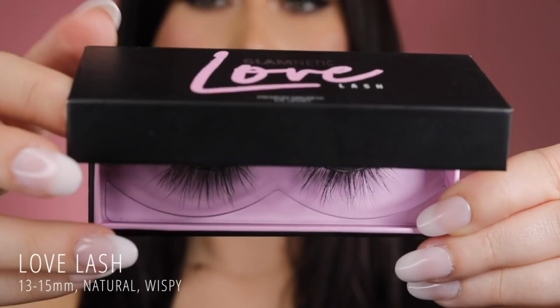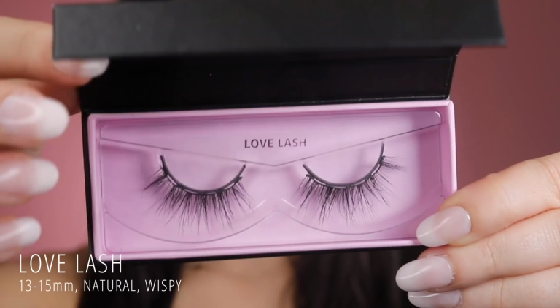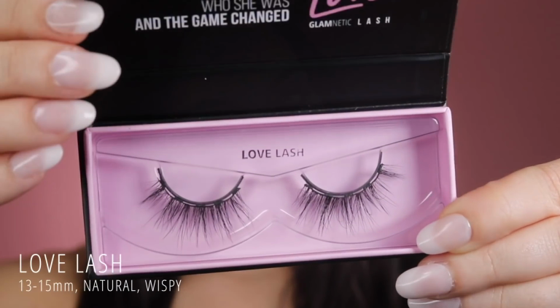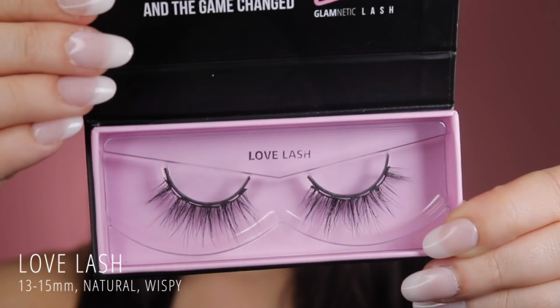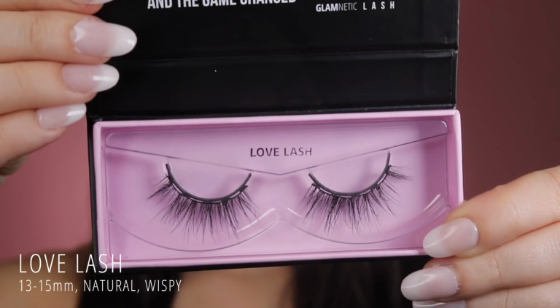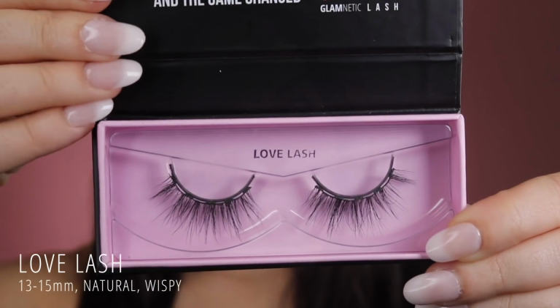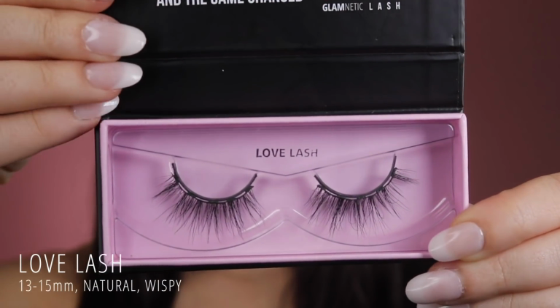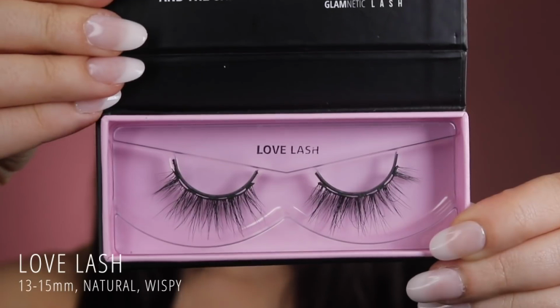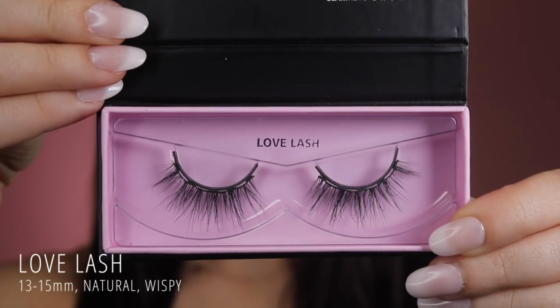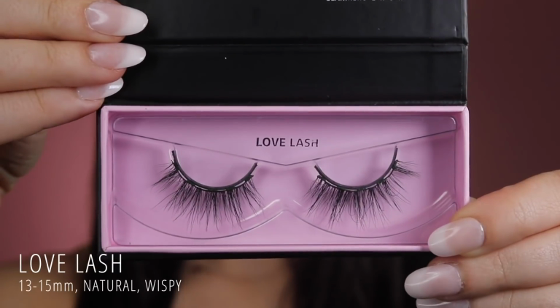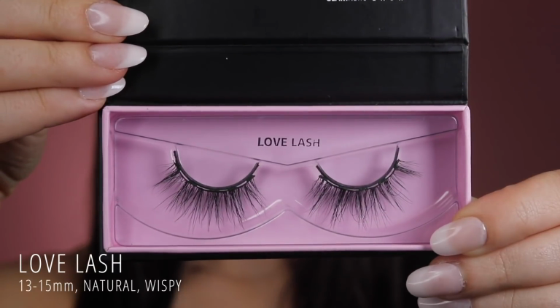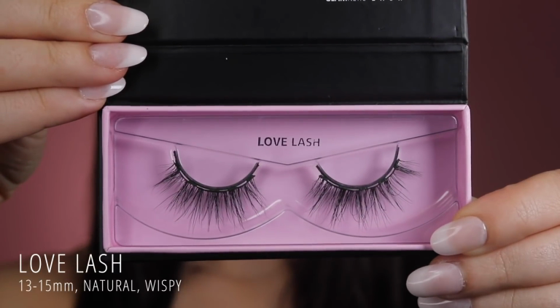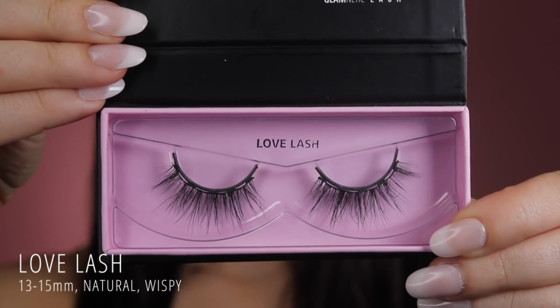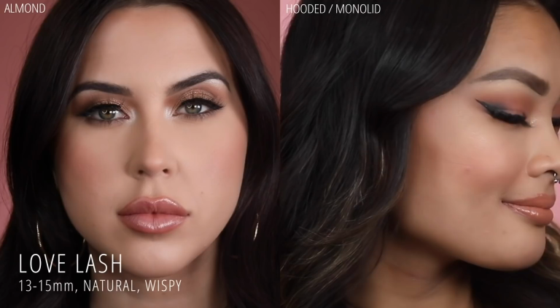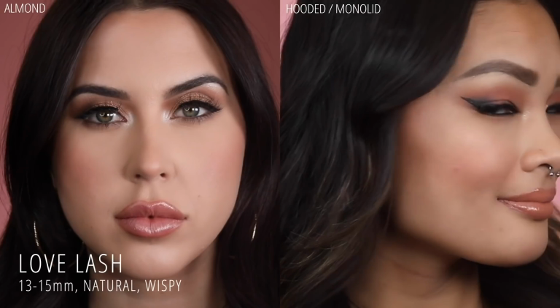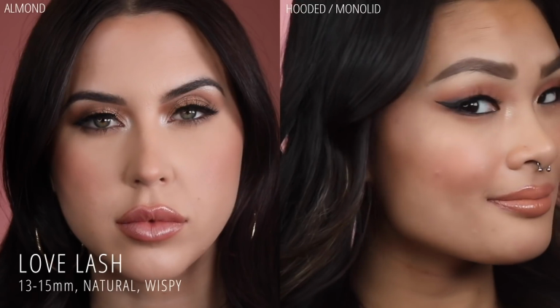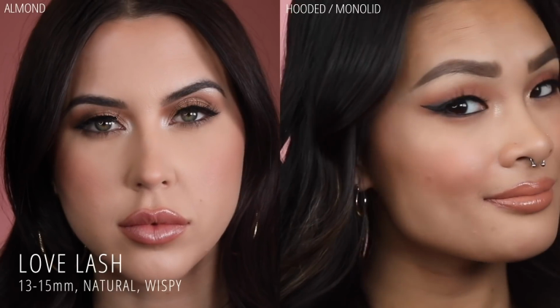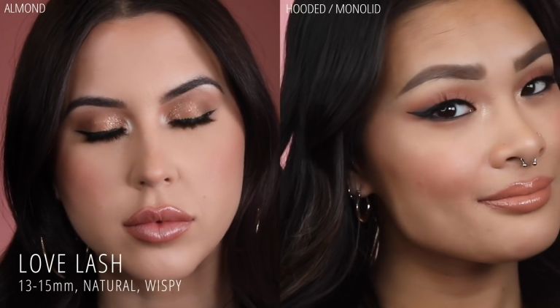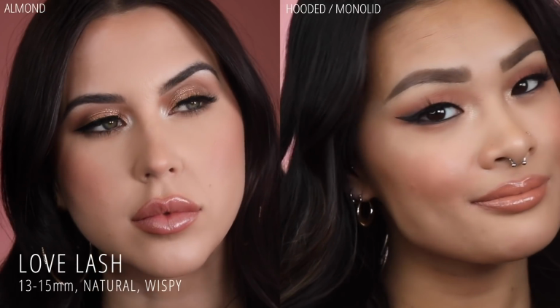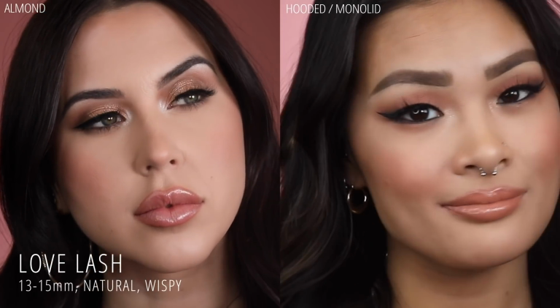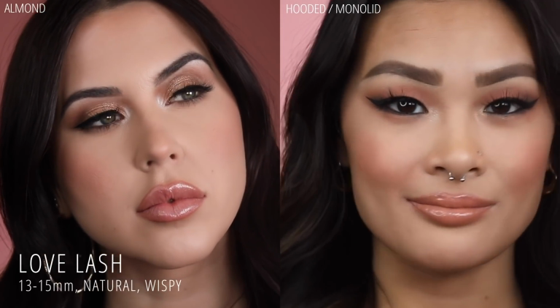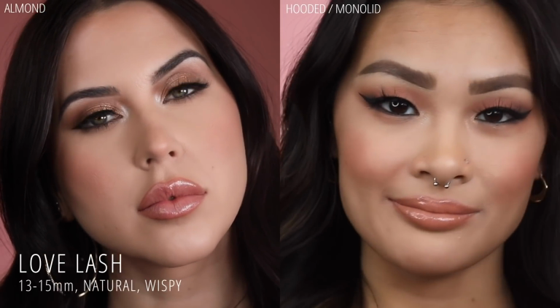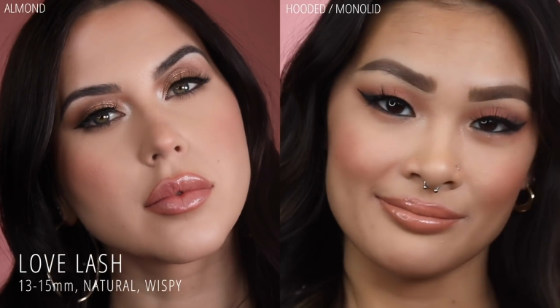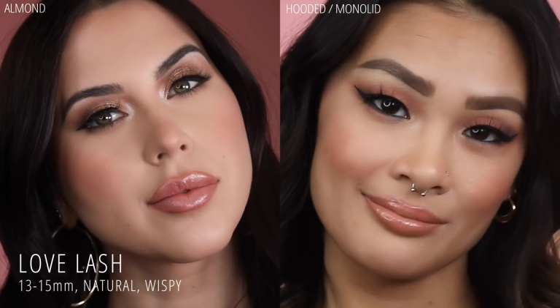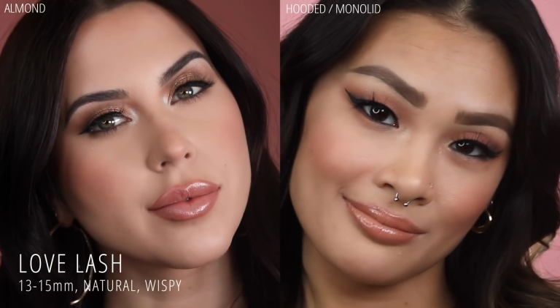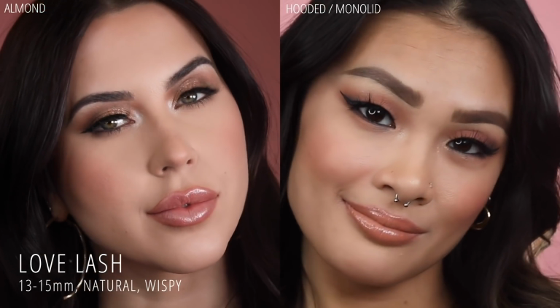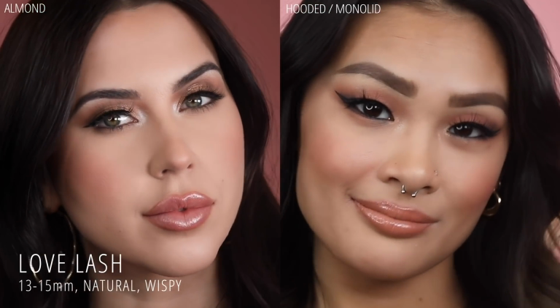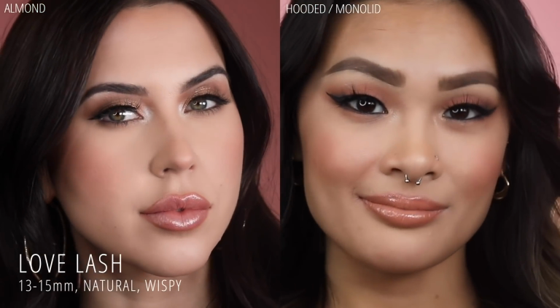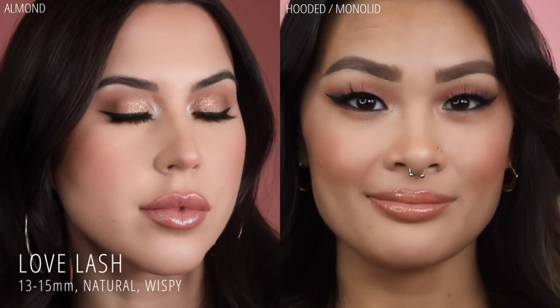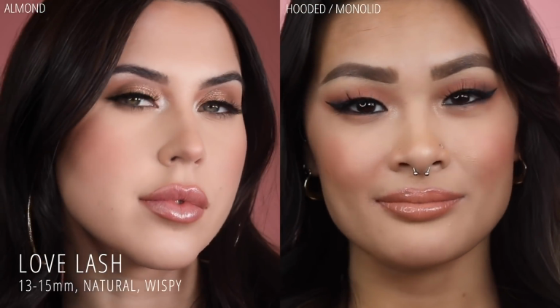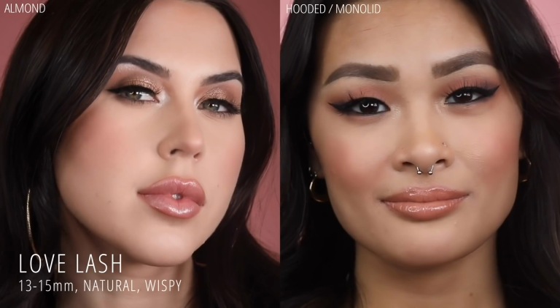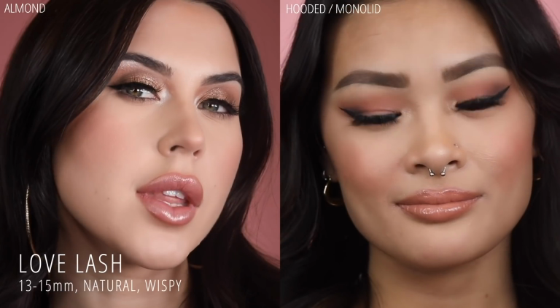Introducing Love Lash. Love Lash is our wispy medium length round lash, giving you that effortless girl next door vibe.